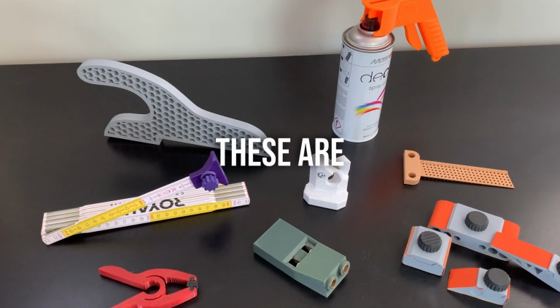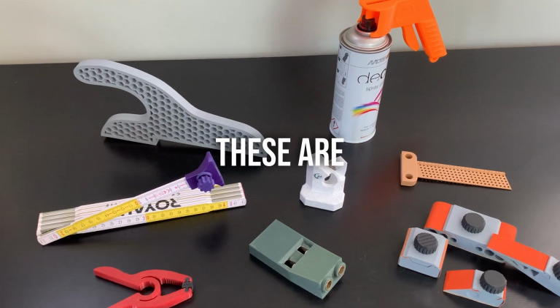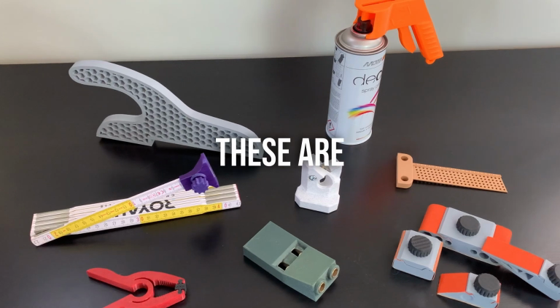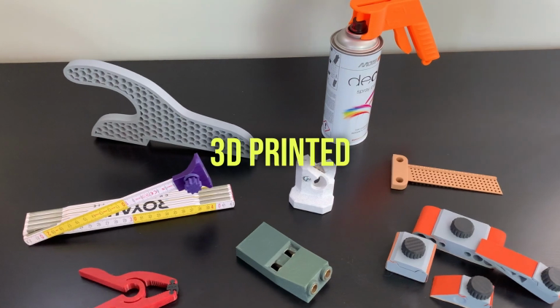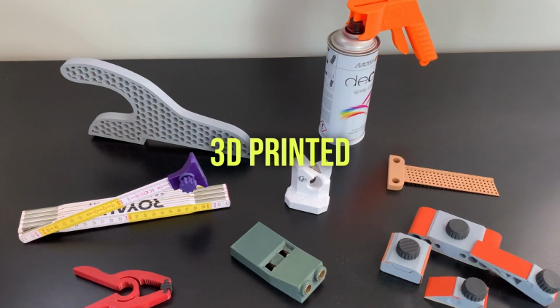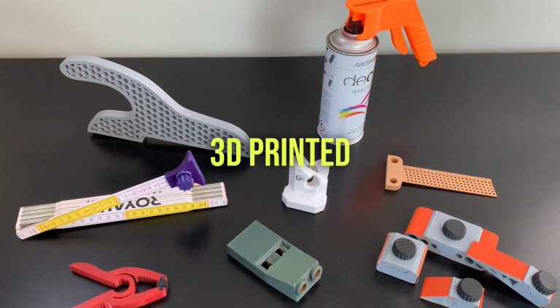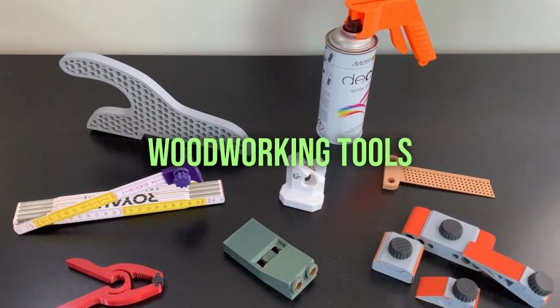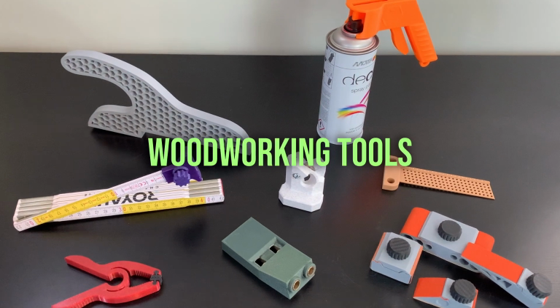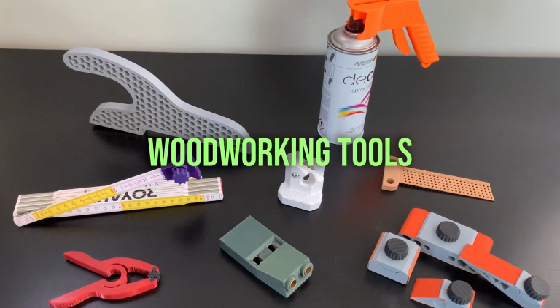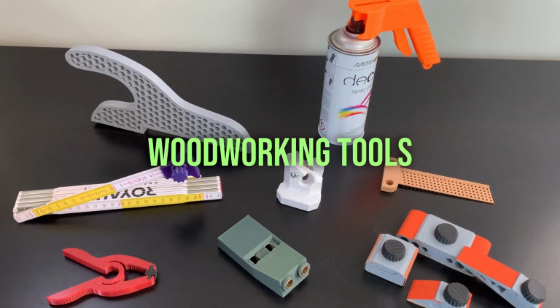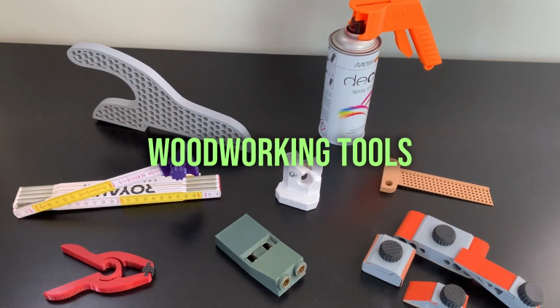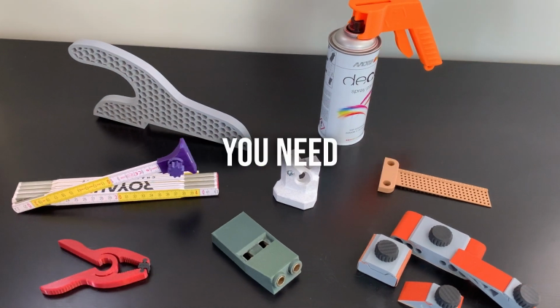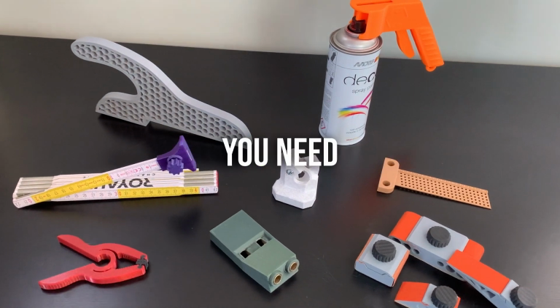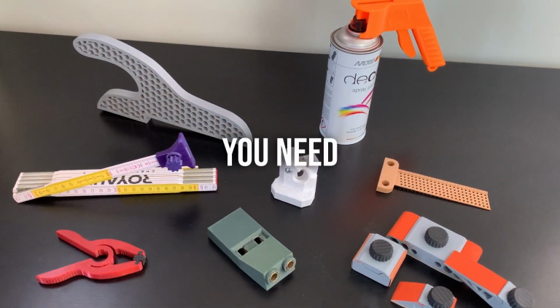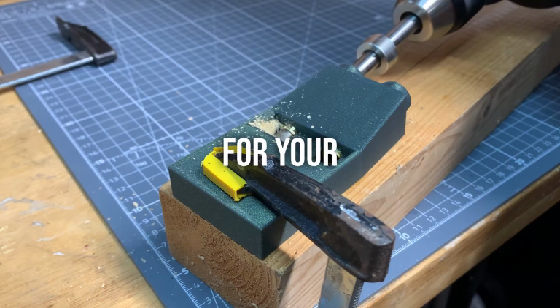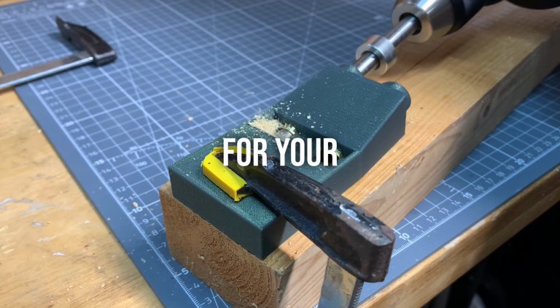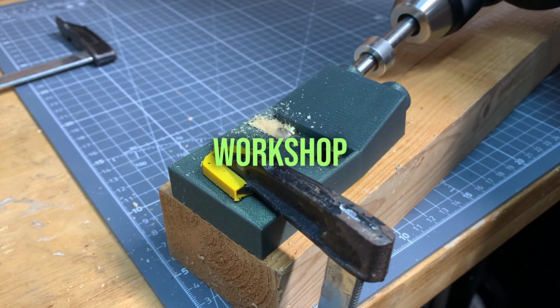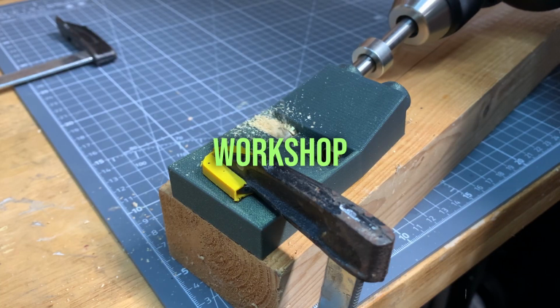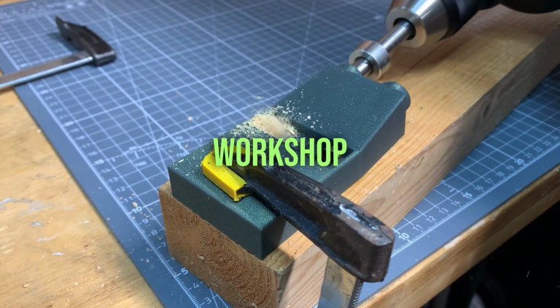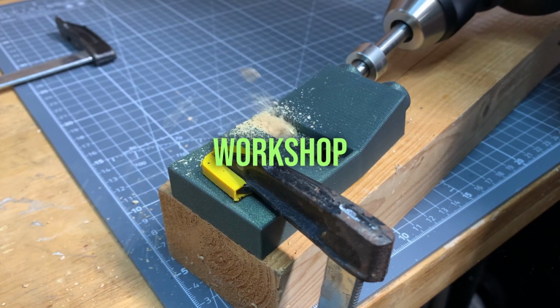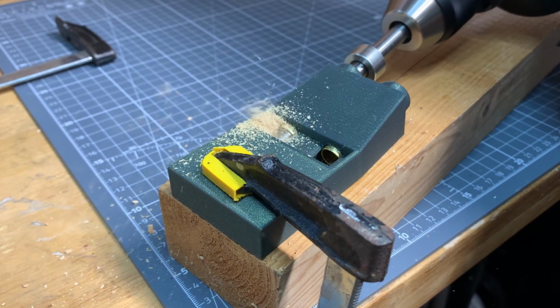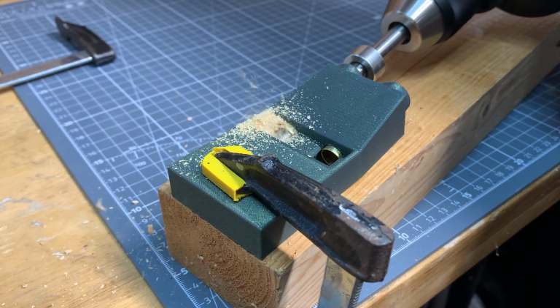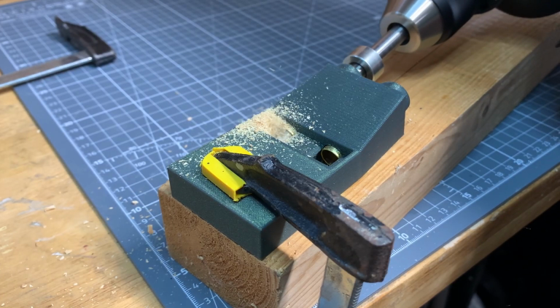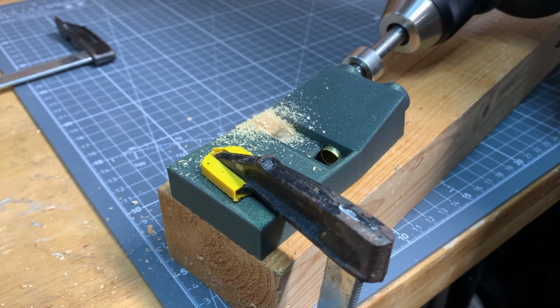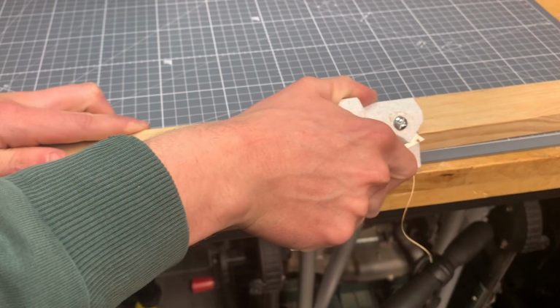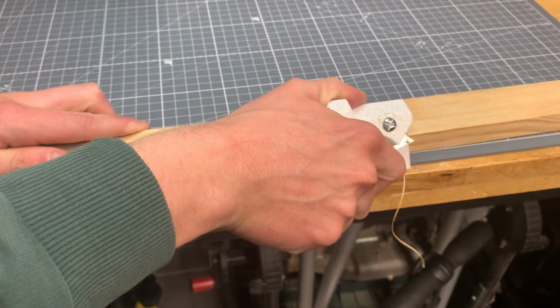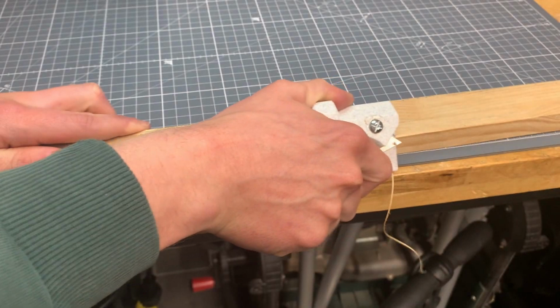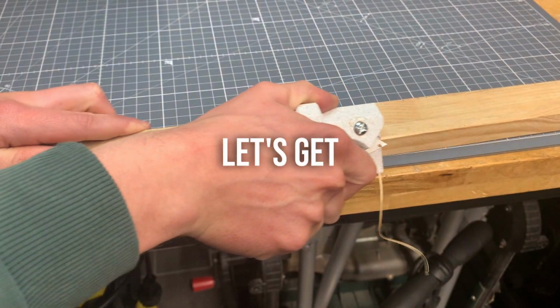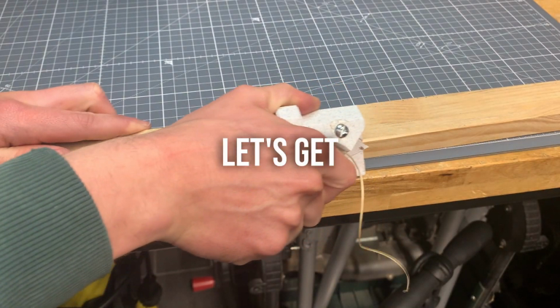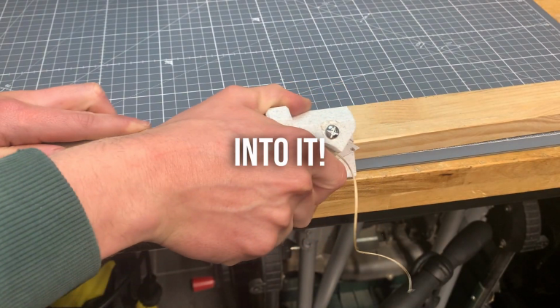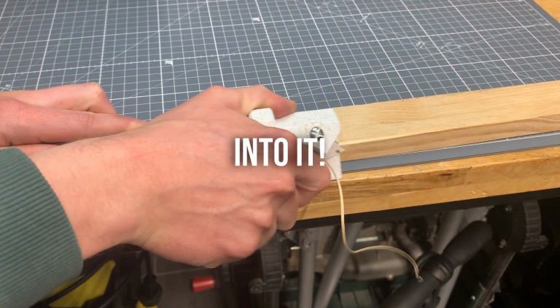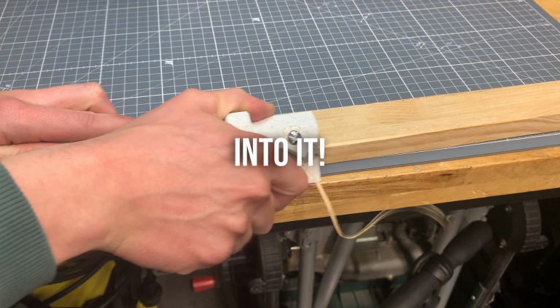These are 3D printed woodworking tools you need for your workshop. Let's get into it!